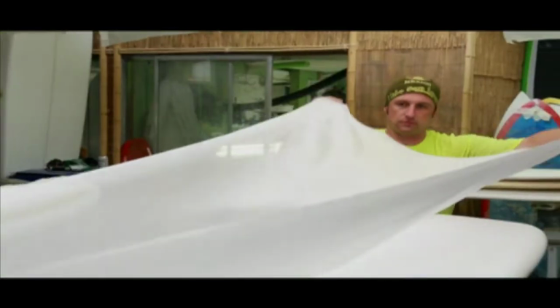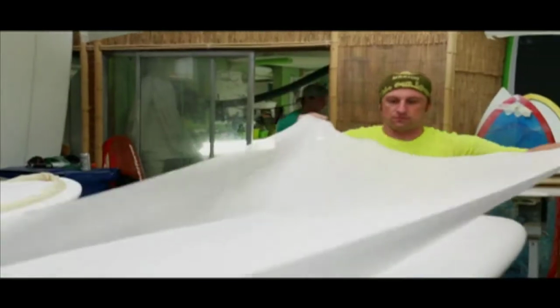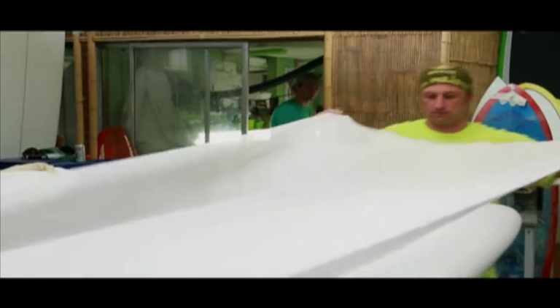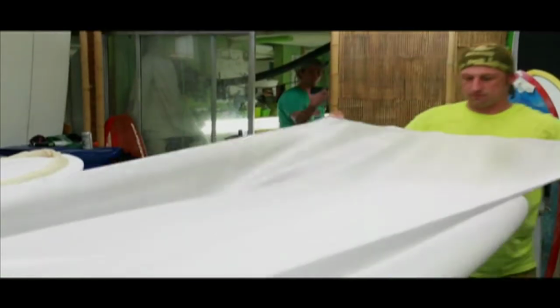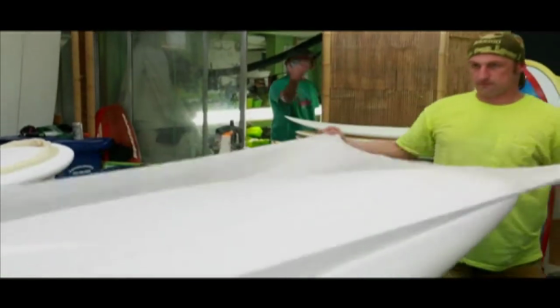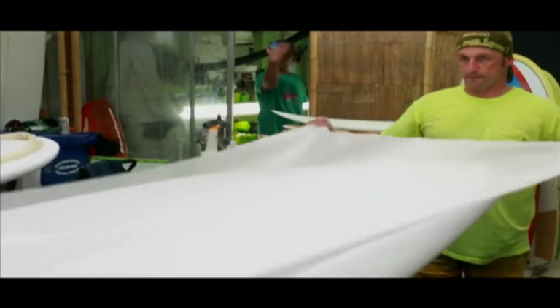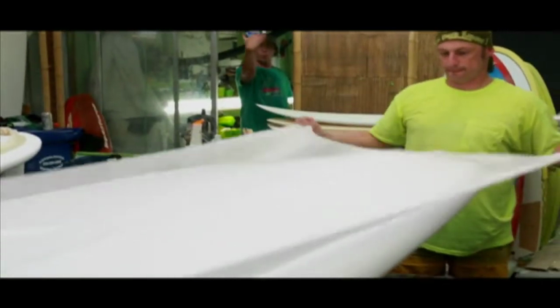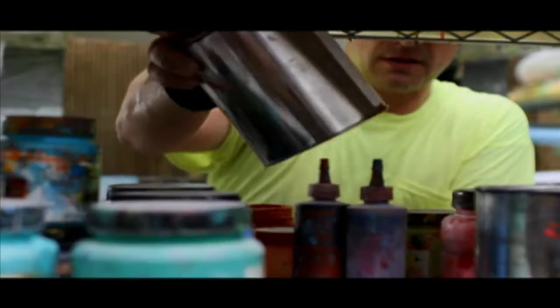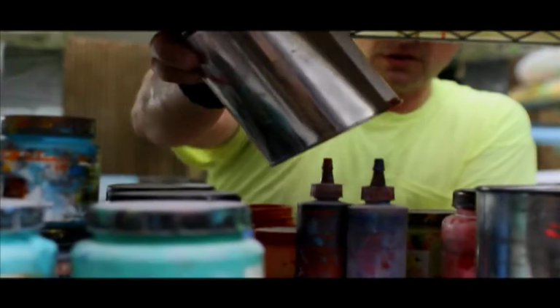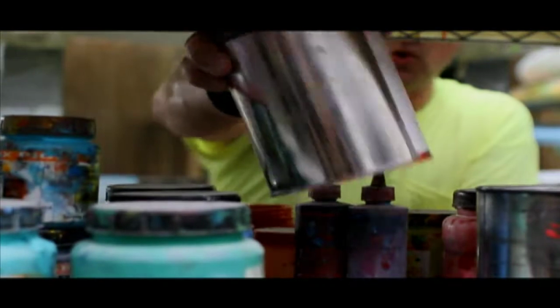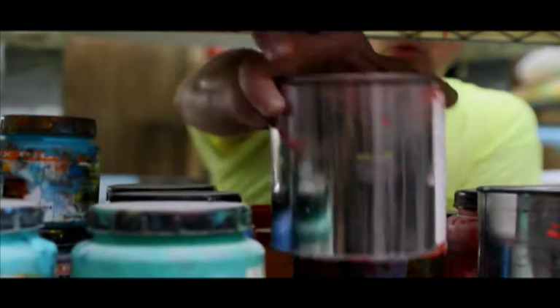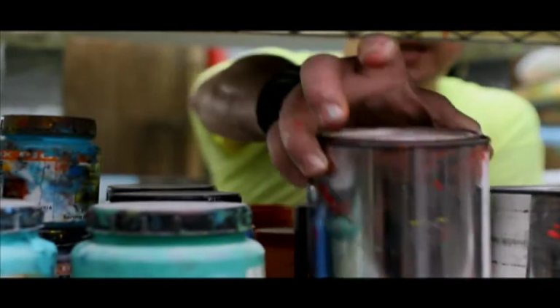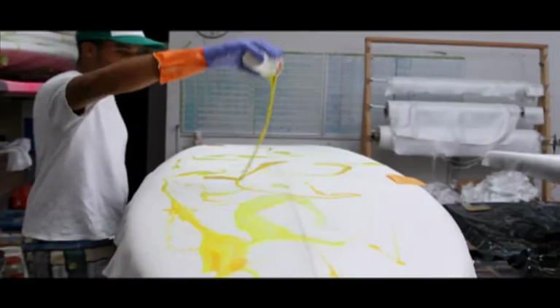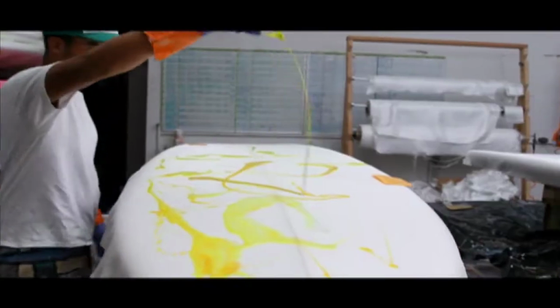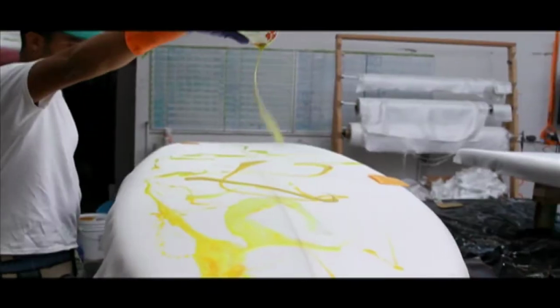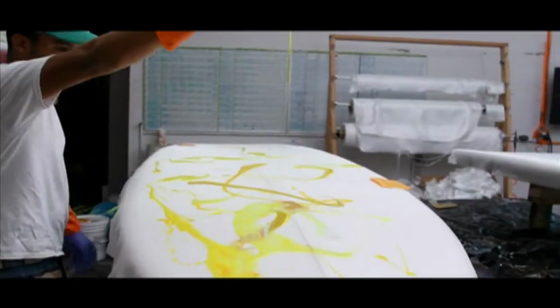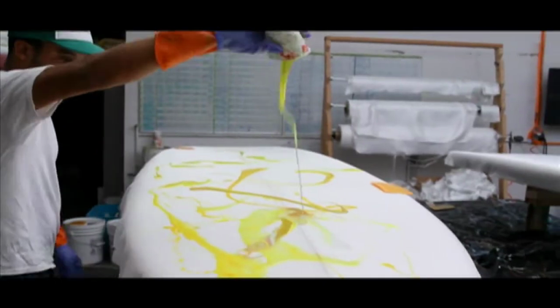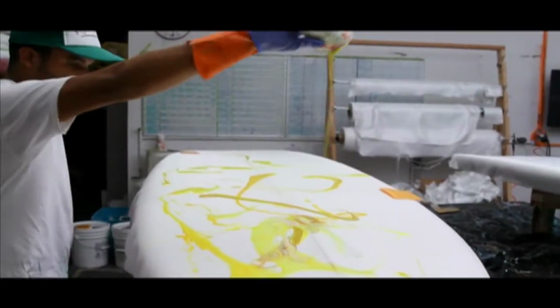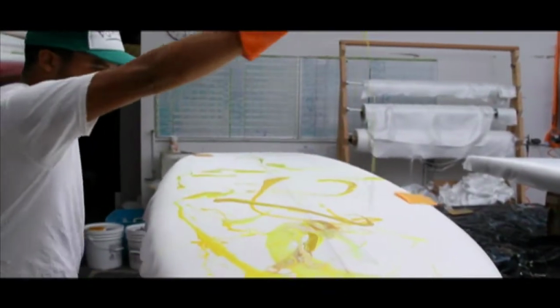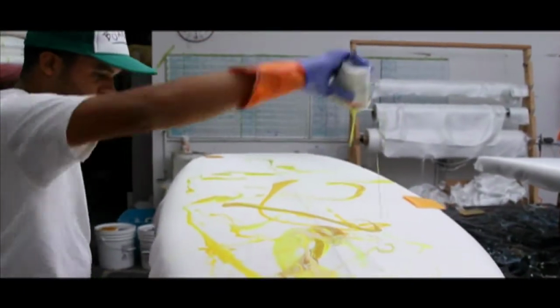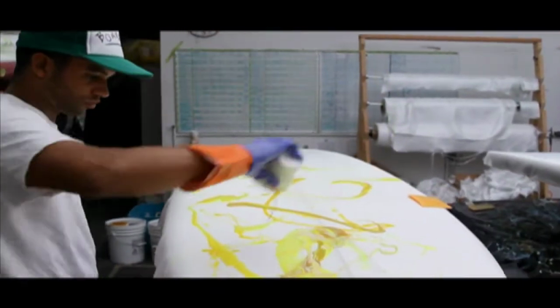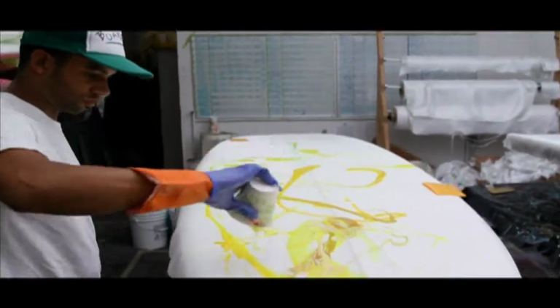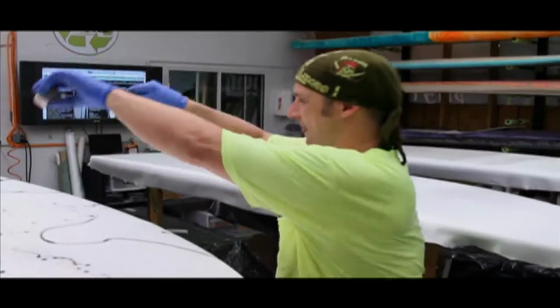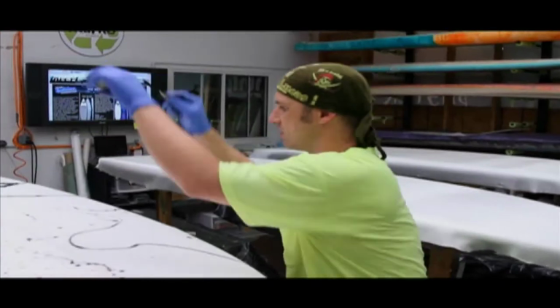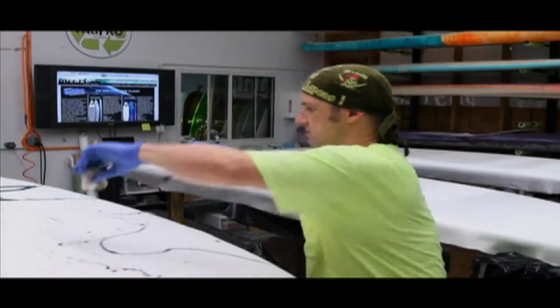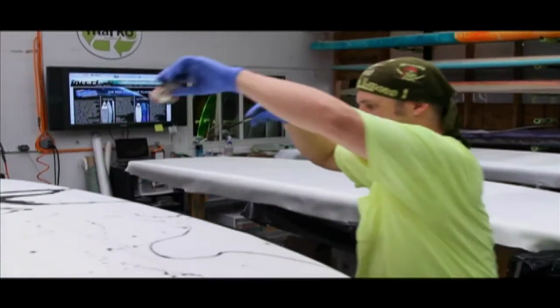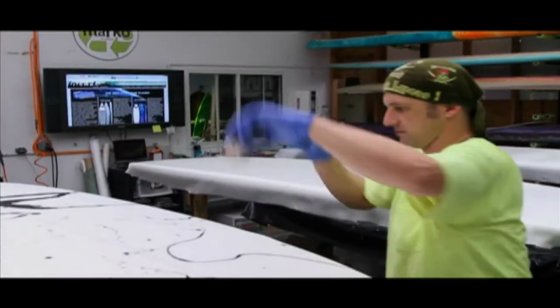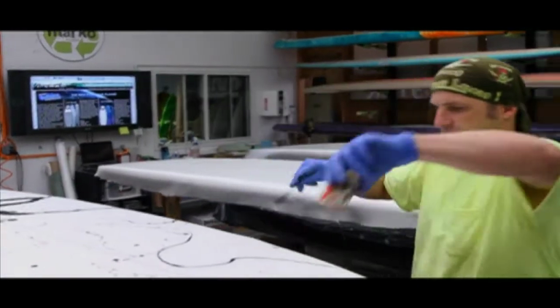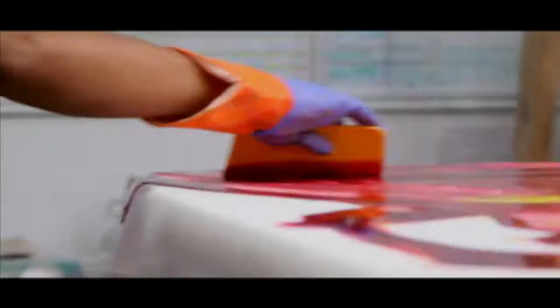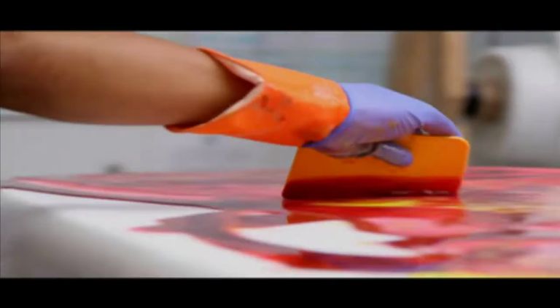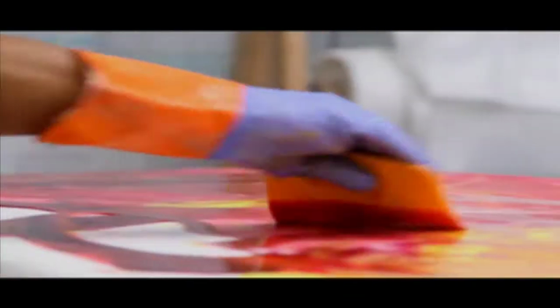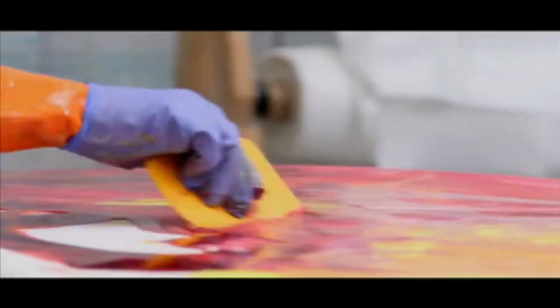We use soy-based resins and rice paper in our logo treatments. All the plastic on the board is bioplastic.